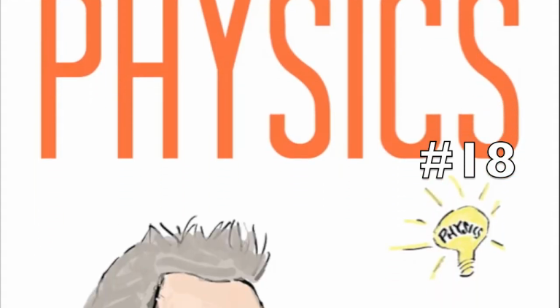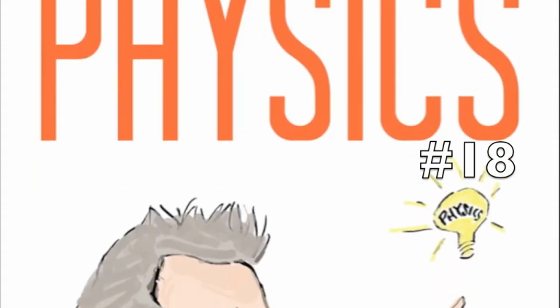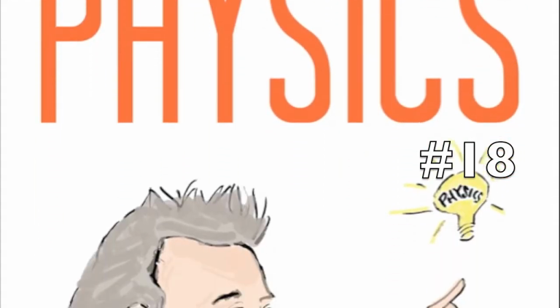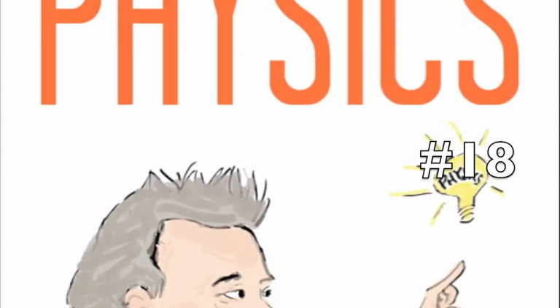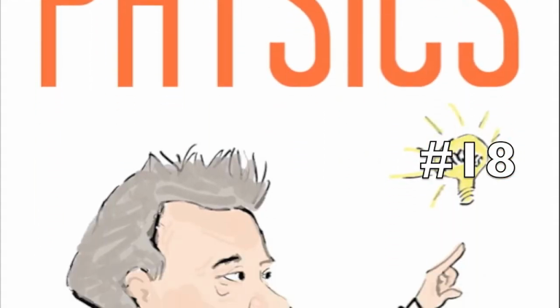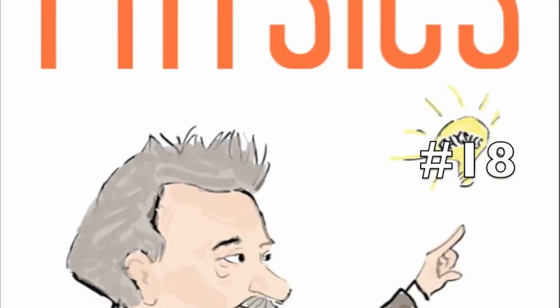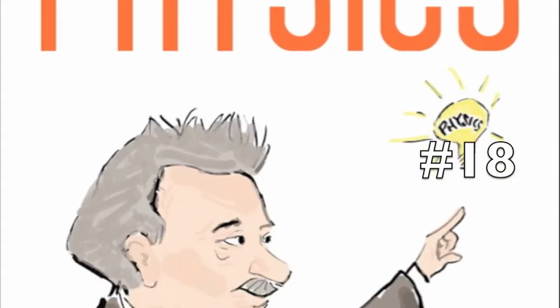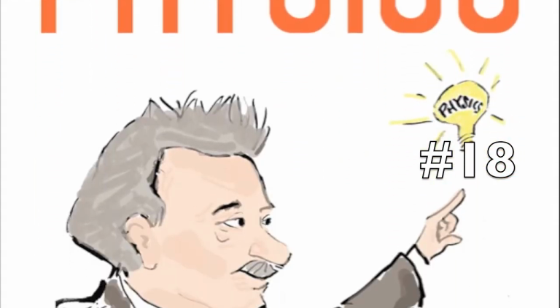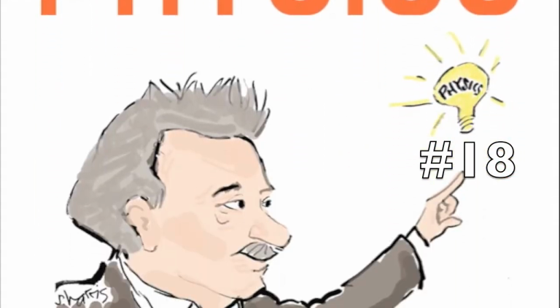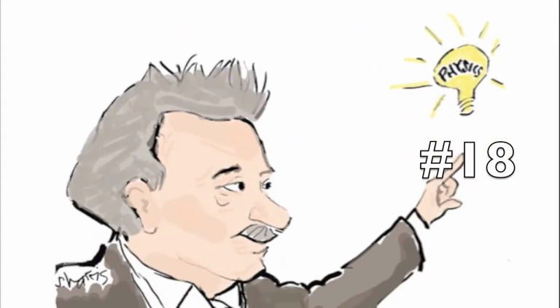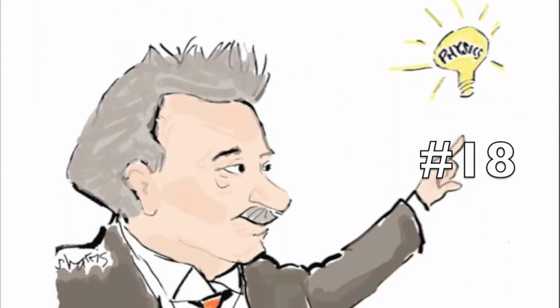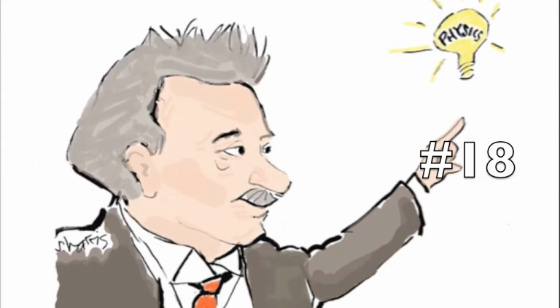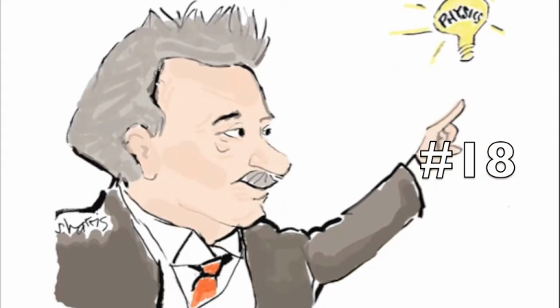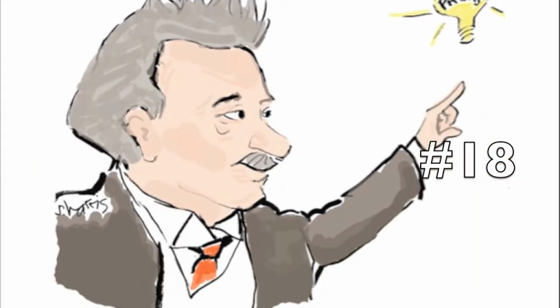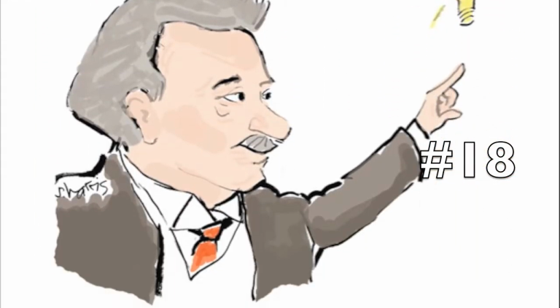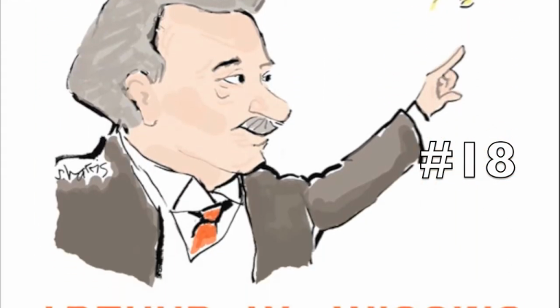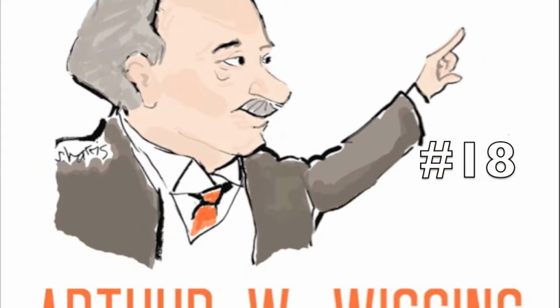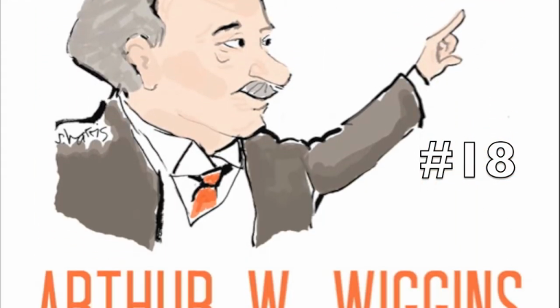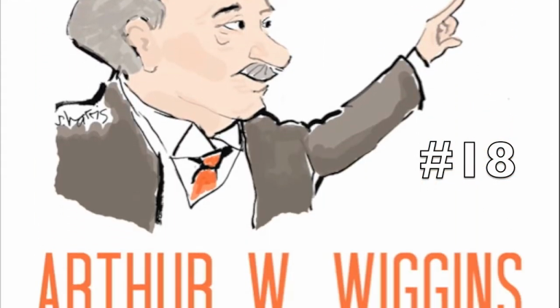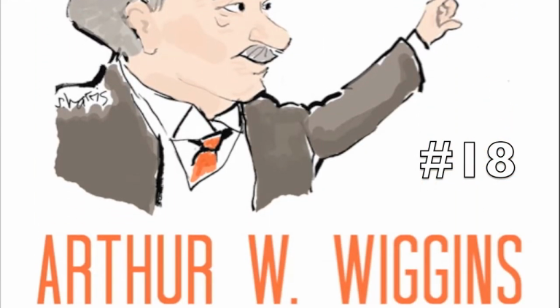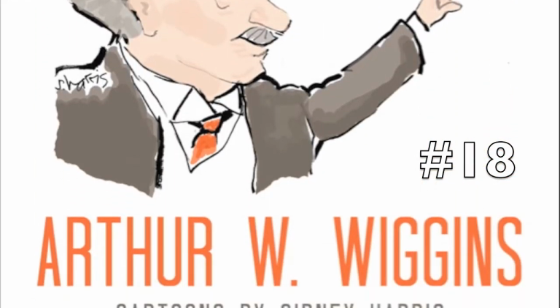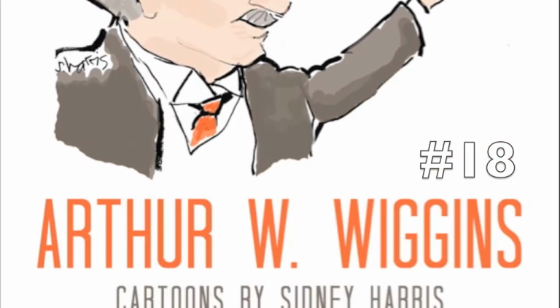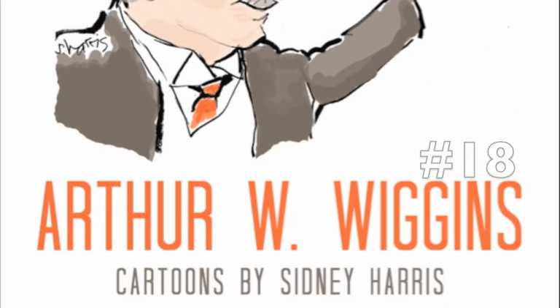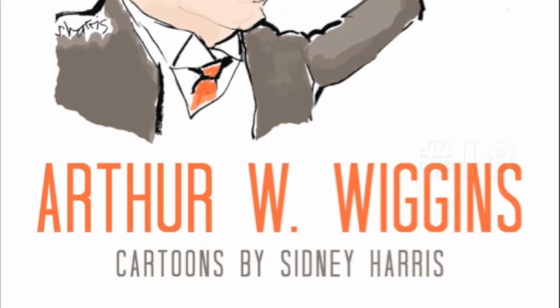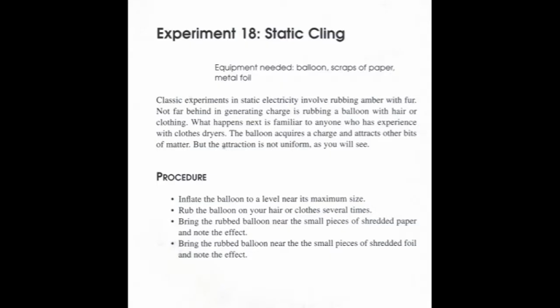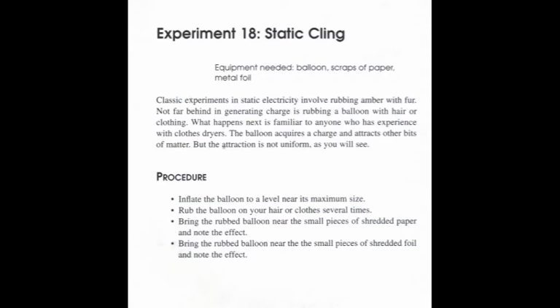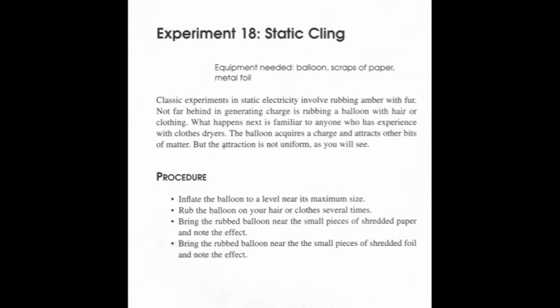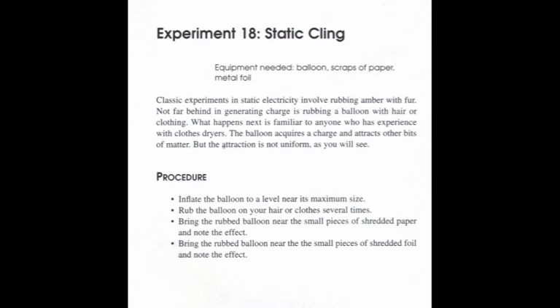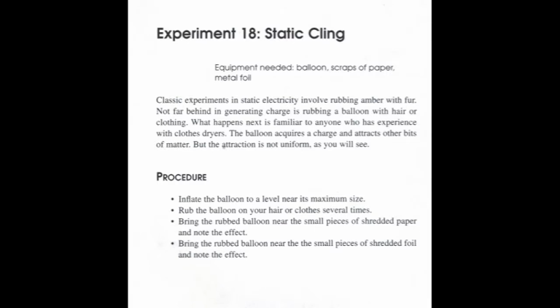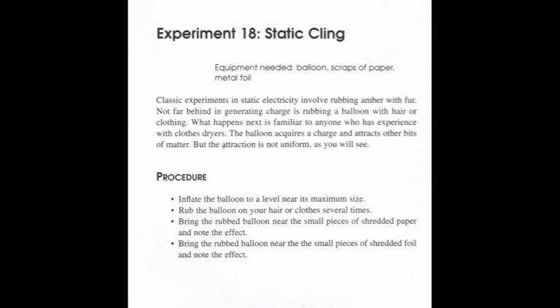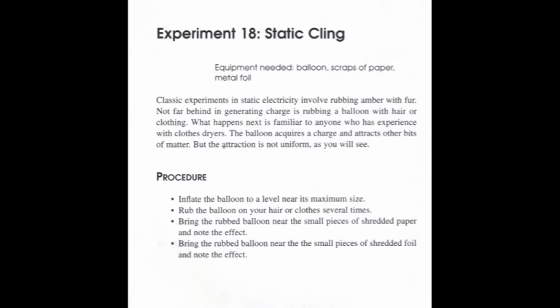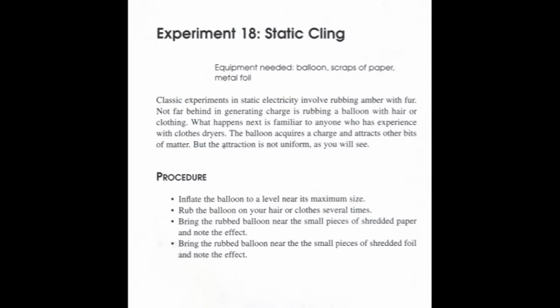Electricity is a fascinating study and it begins with electric charge at rest — static electricity.